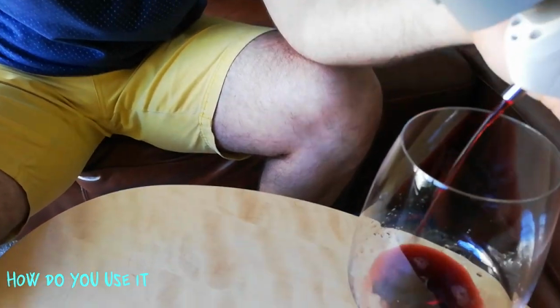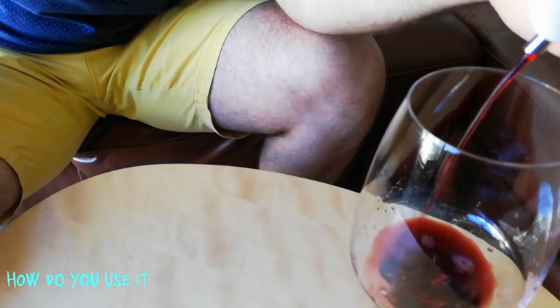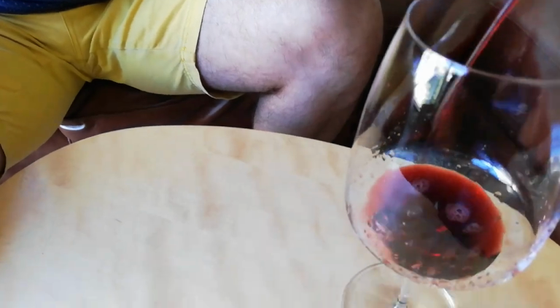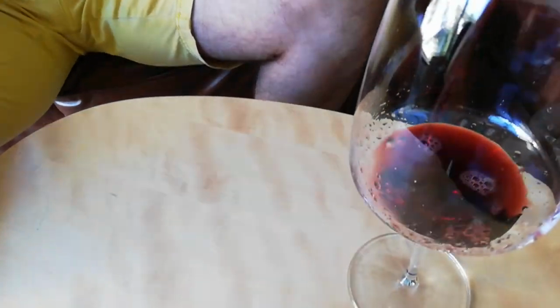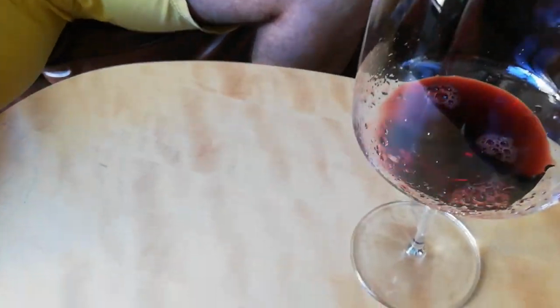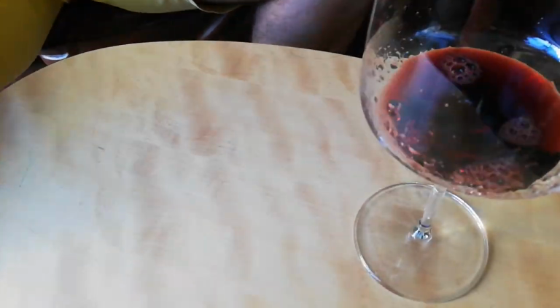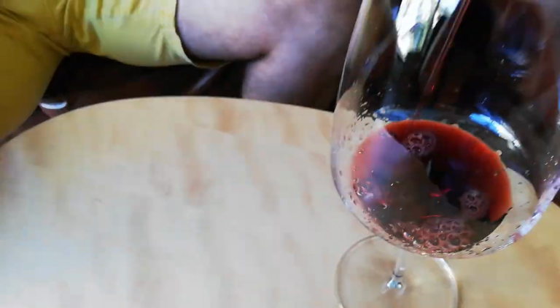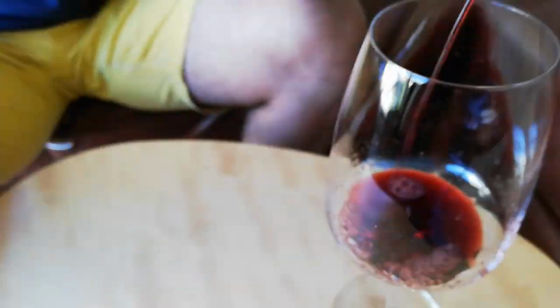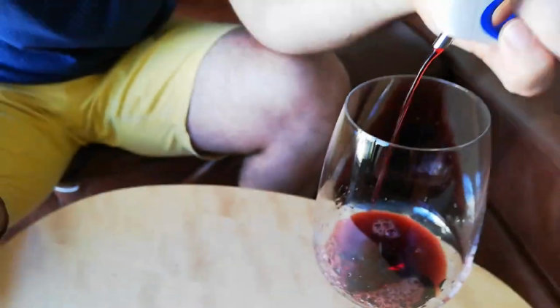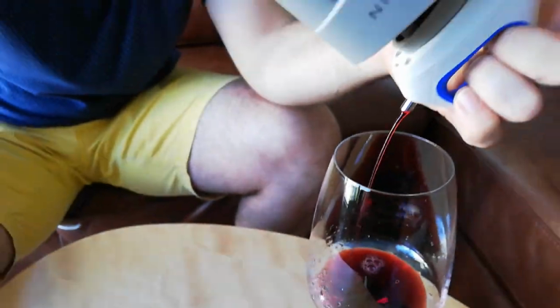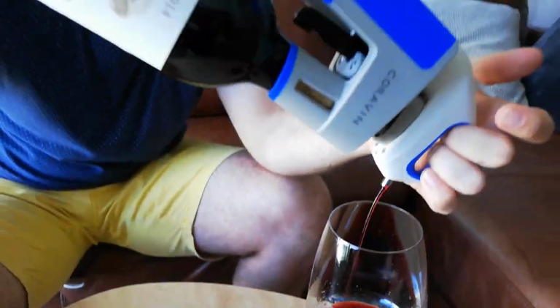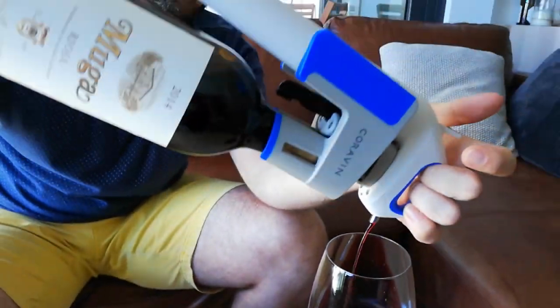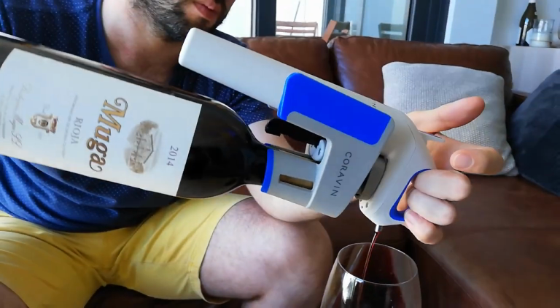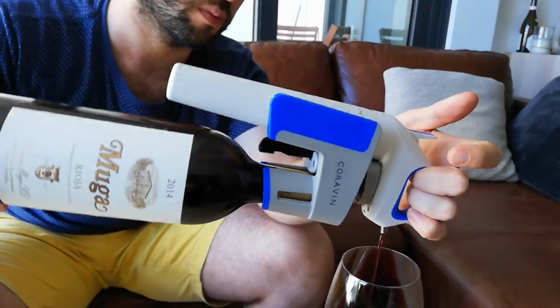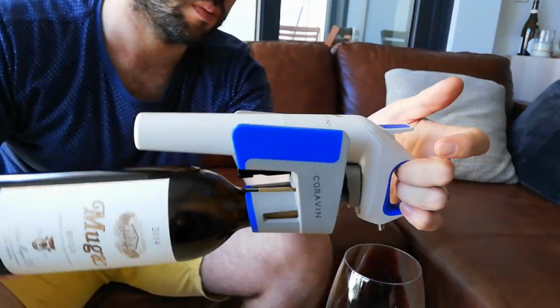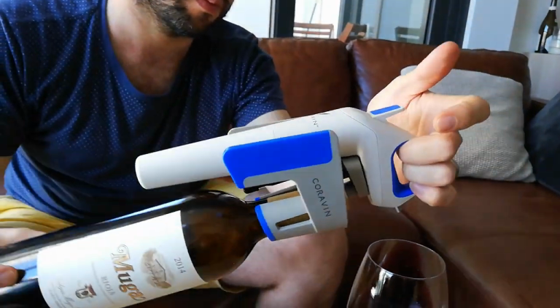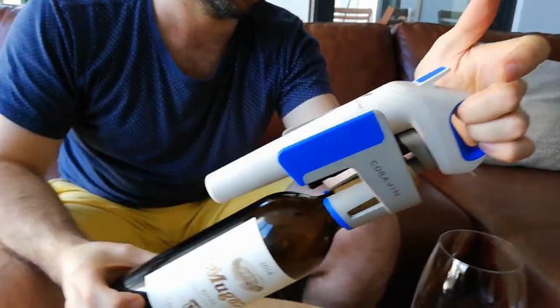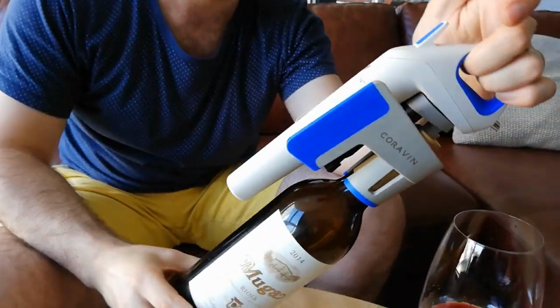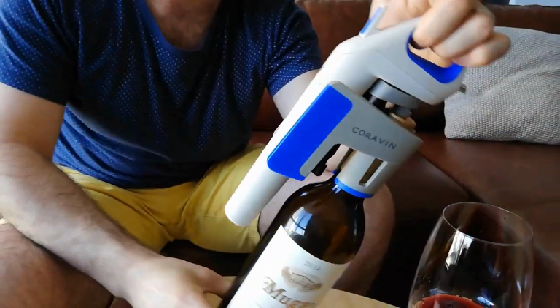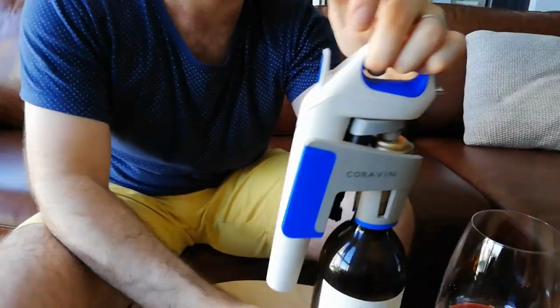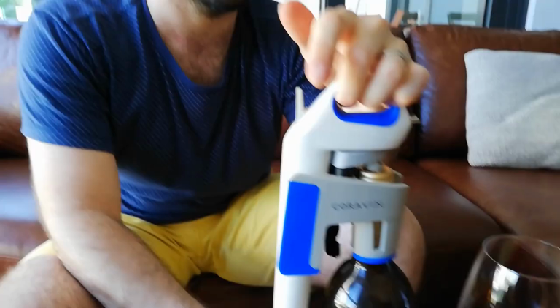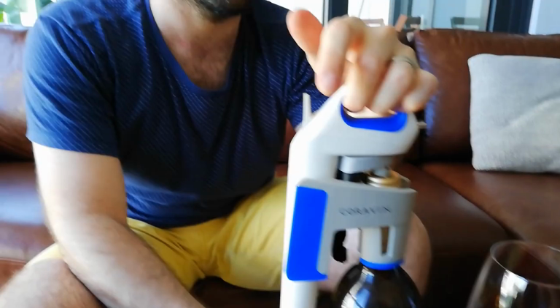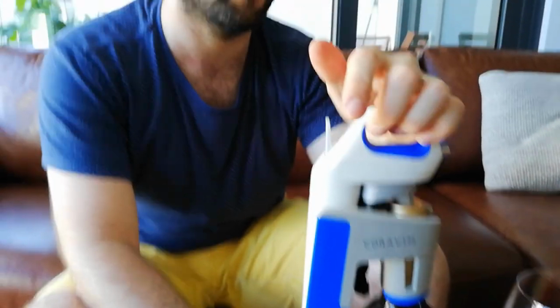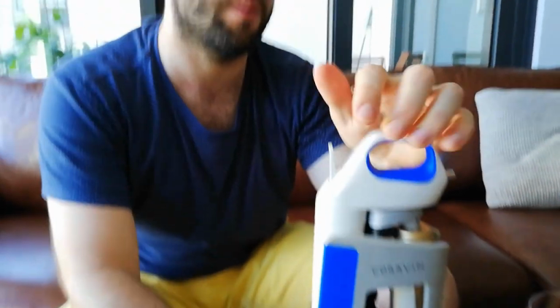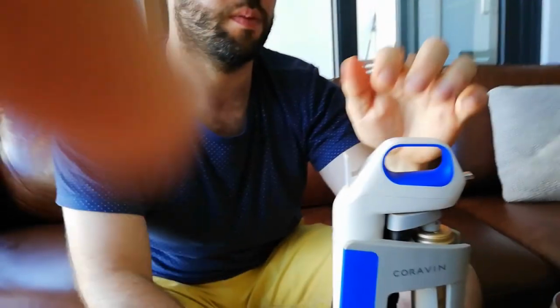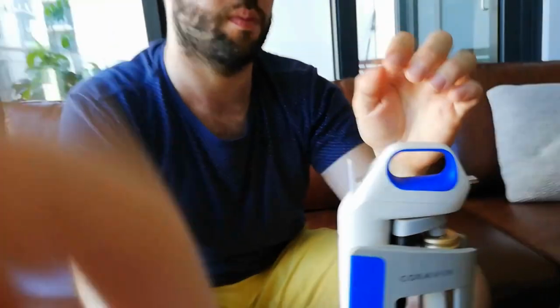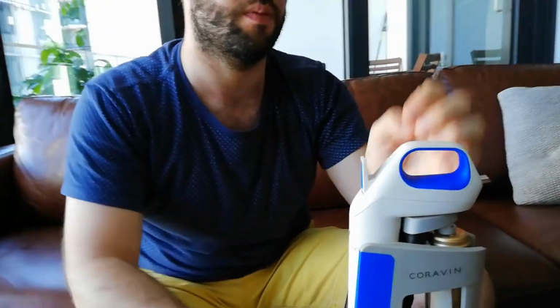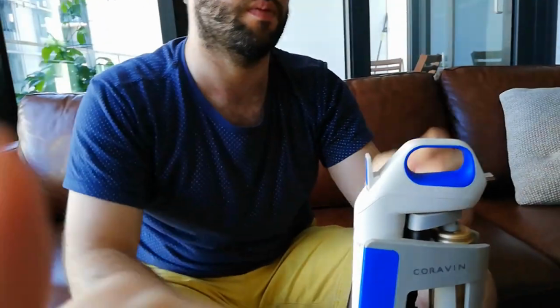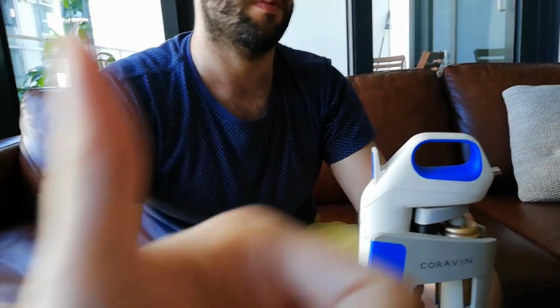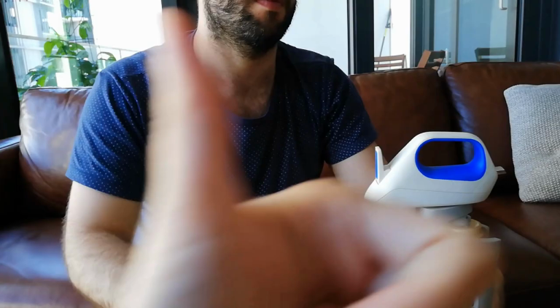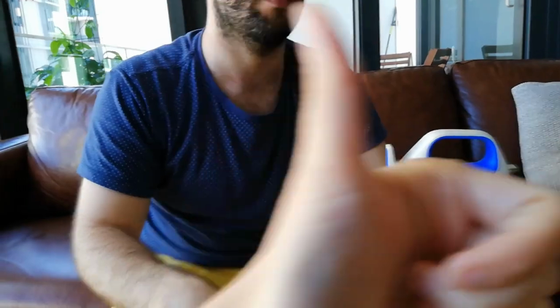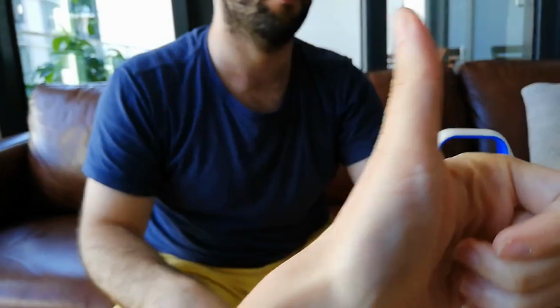Tilt the bottle, the wine comes out, pull it back, and voilà — you've got some wine. It's as simple as that really.